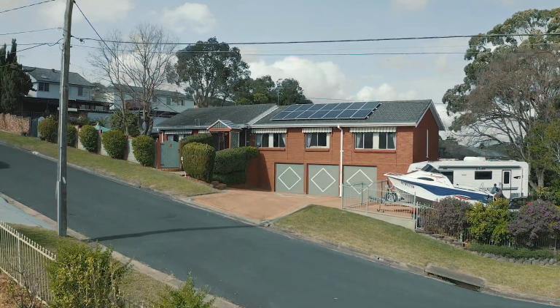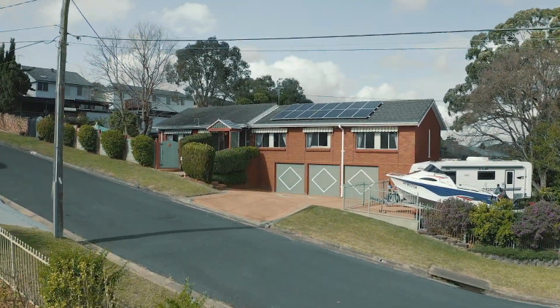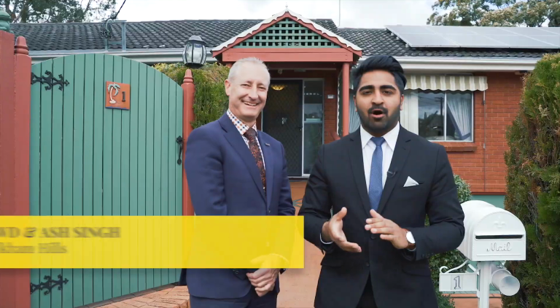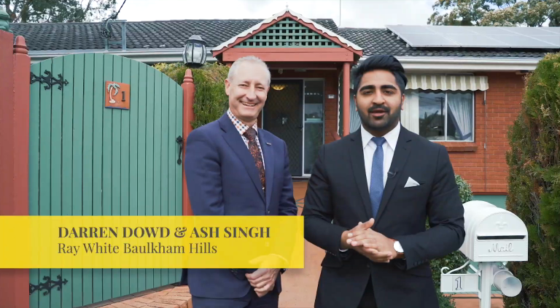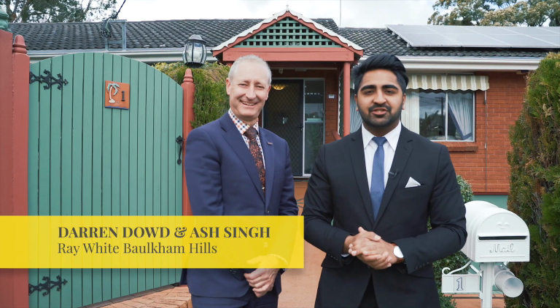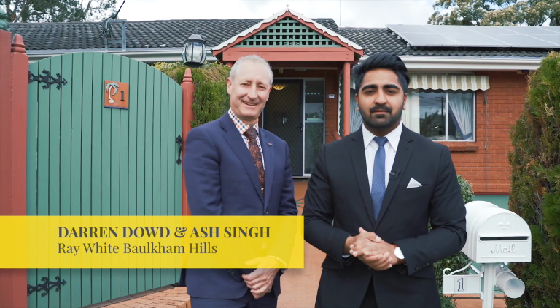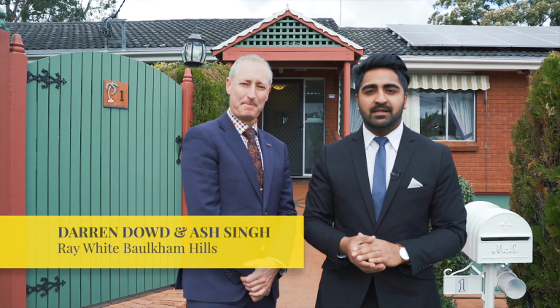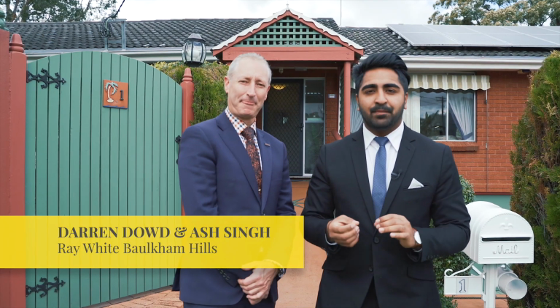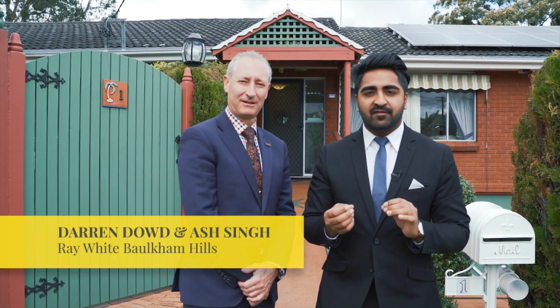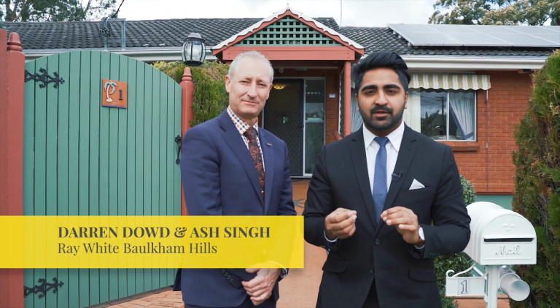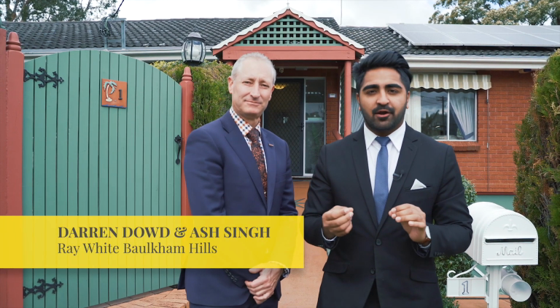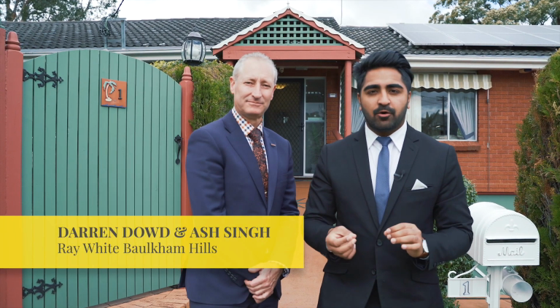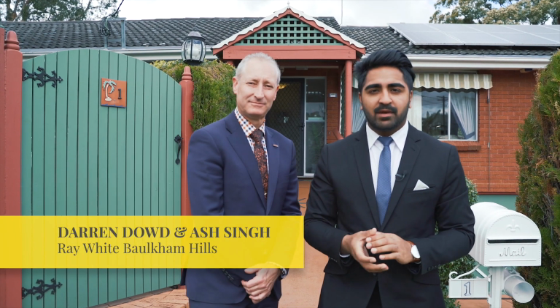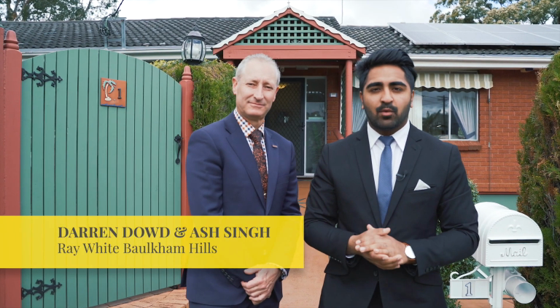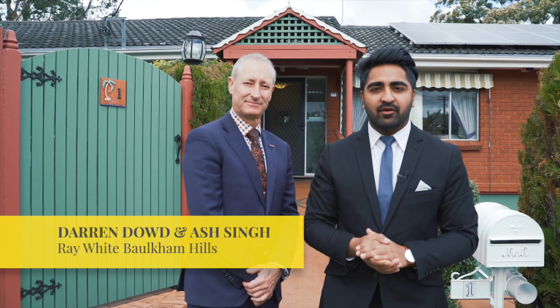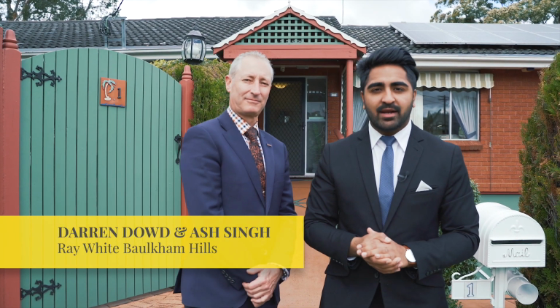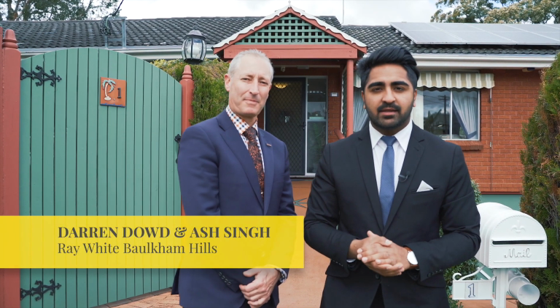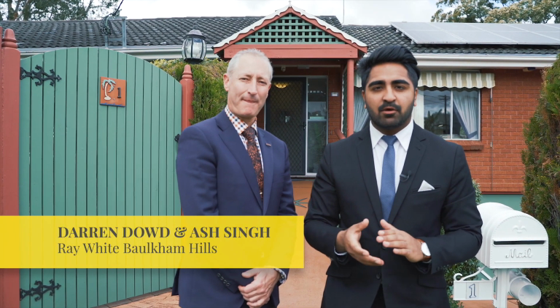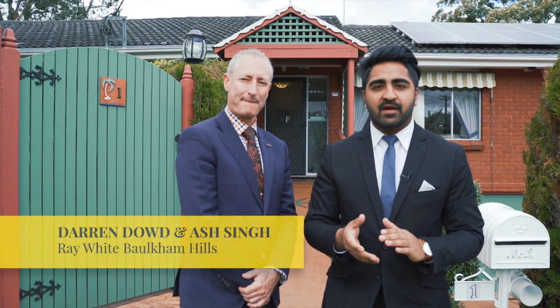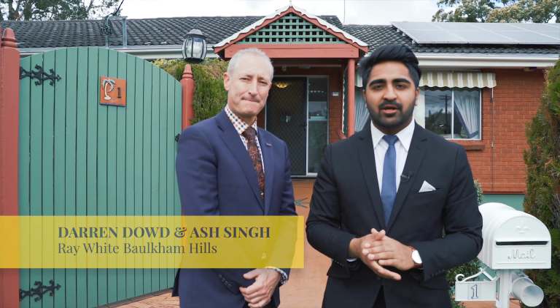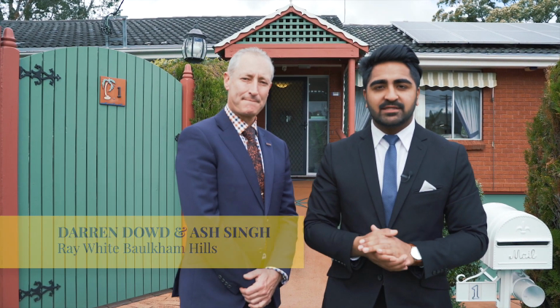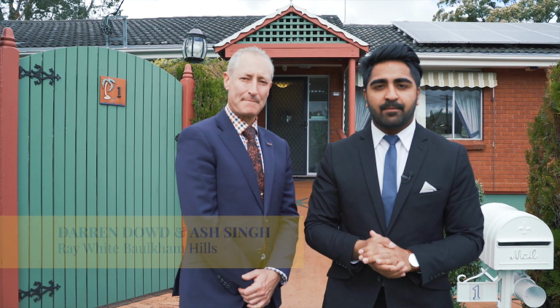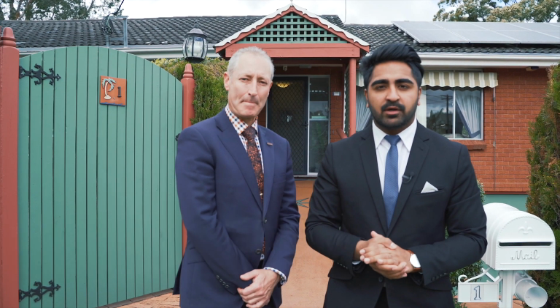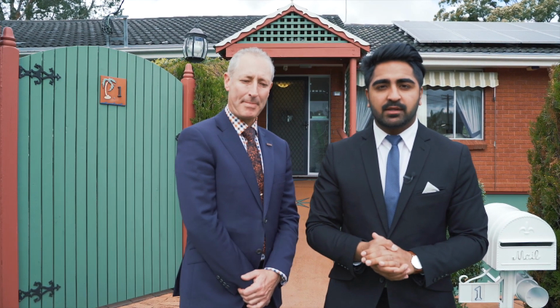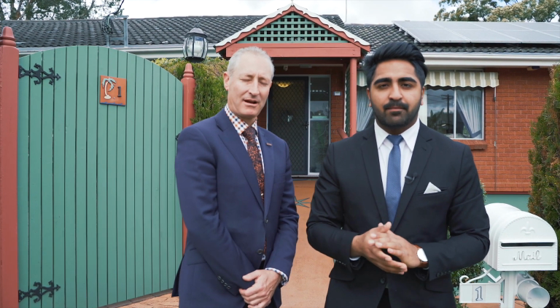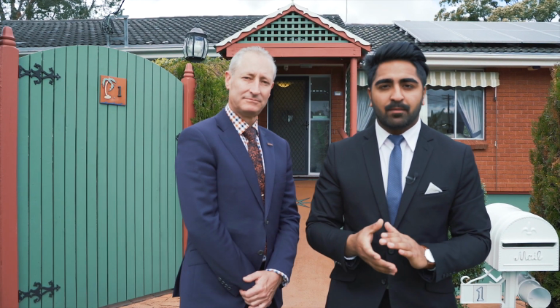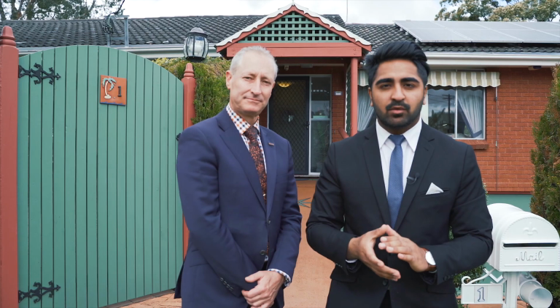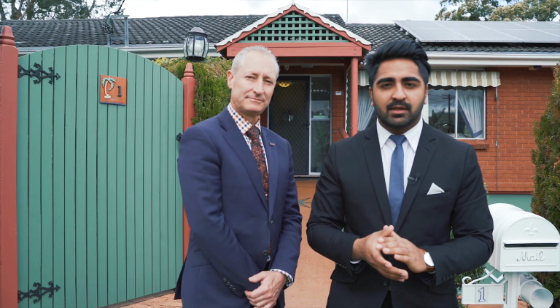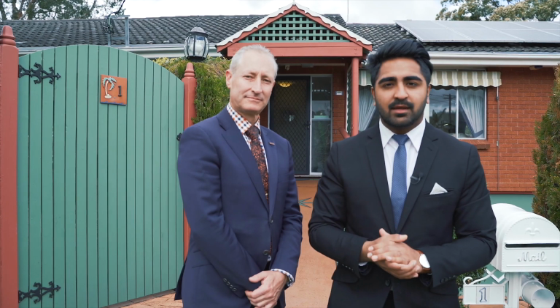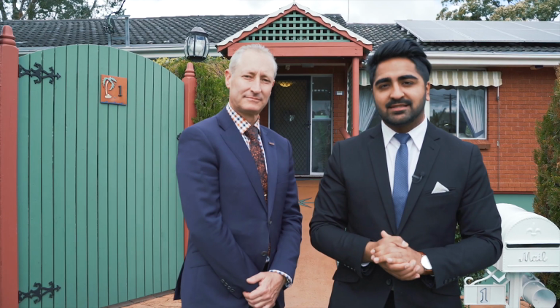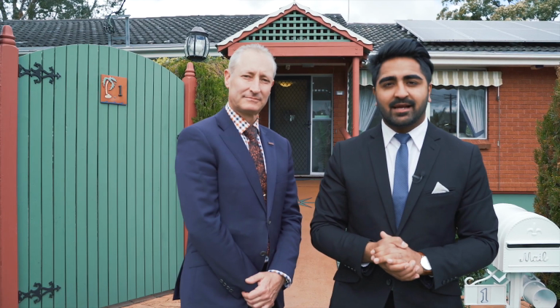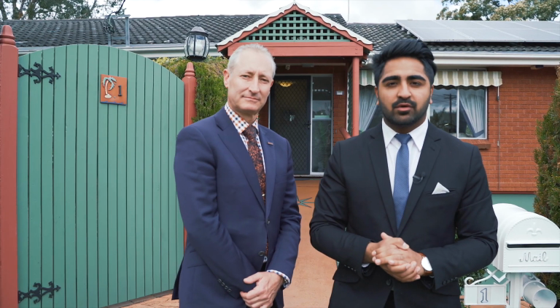A prime location meets a beautifully presented home in one of the greenest and most family-orientated pockets in Baulkham Hills. Let's take a look.